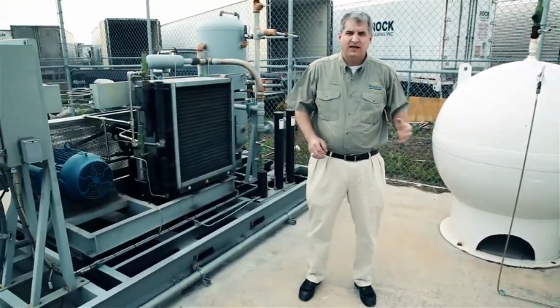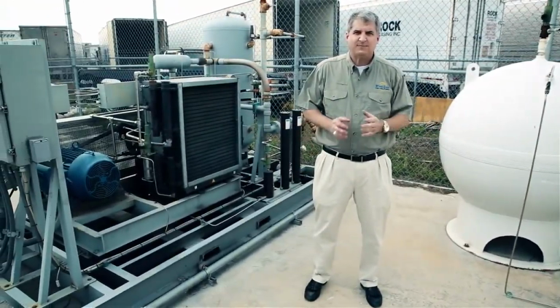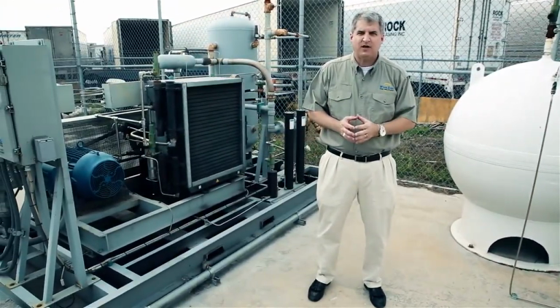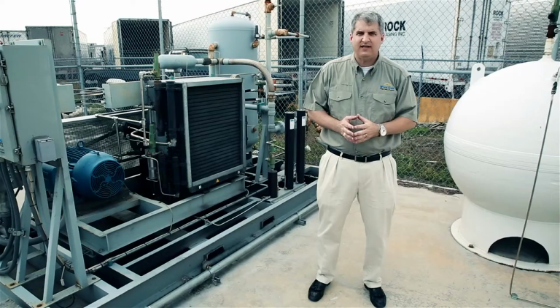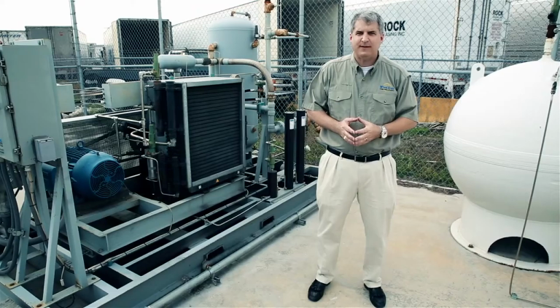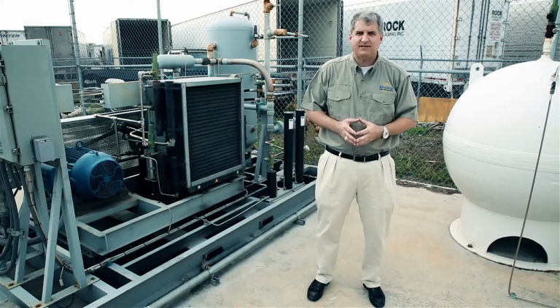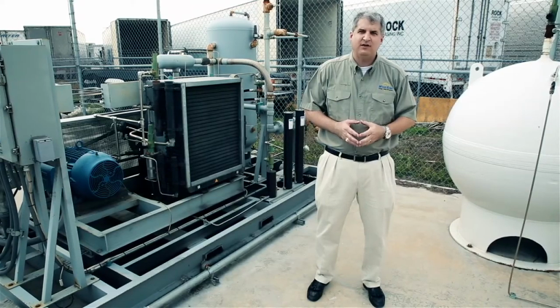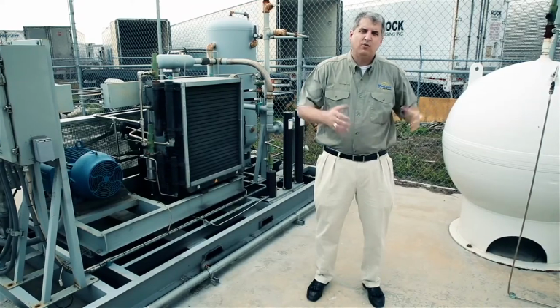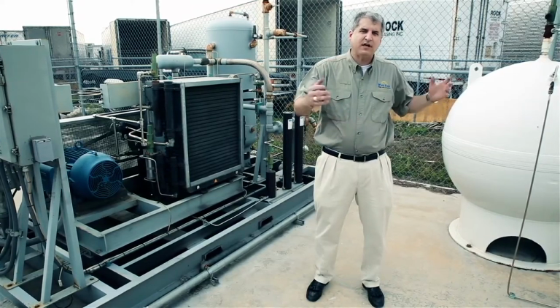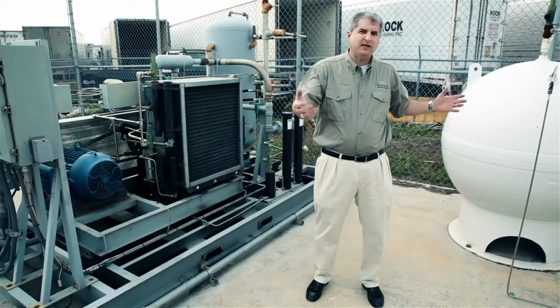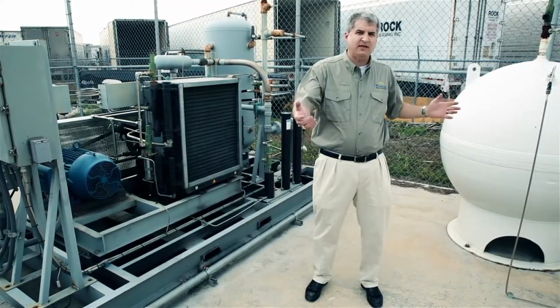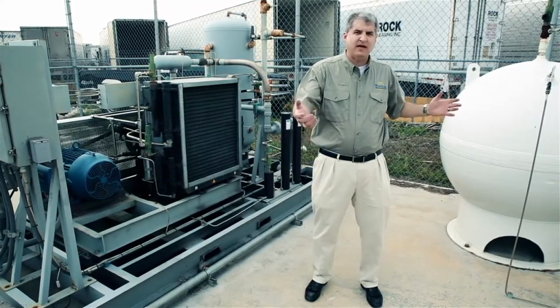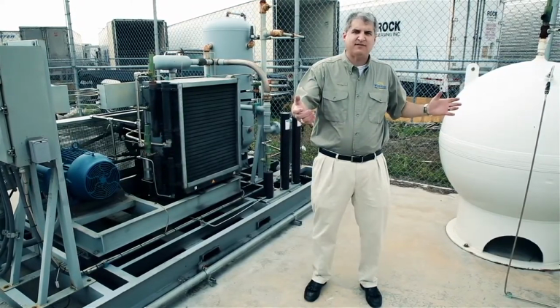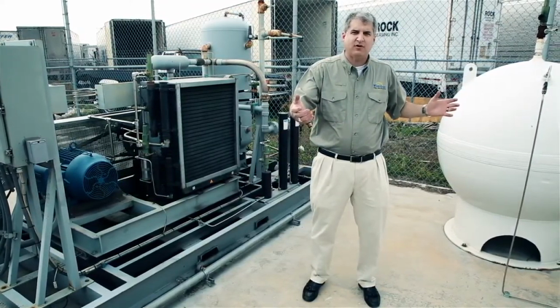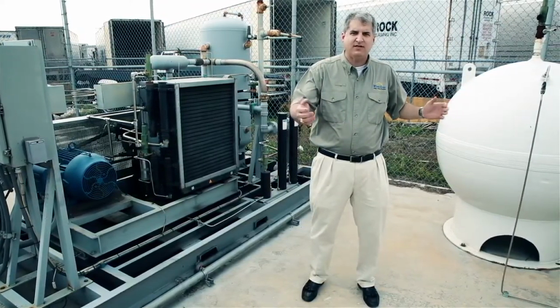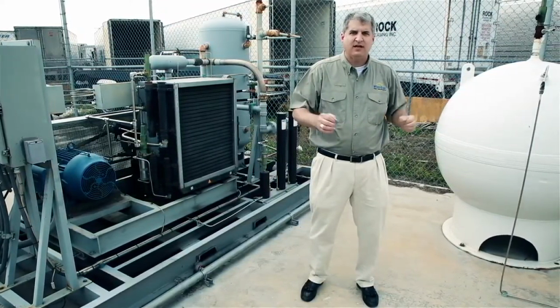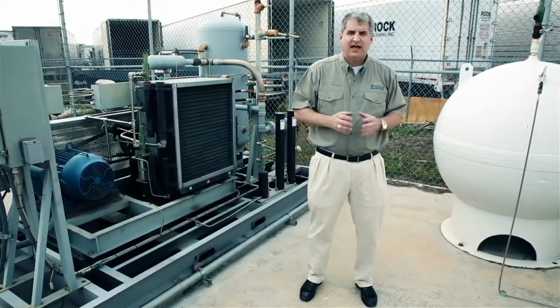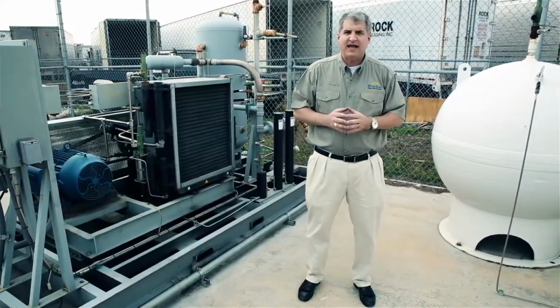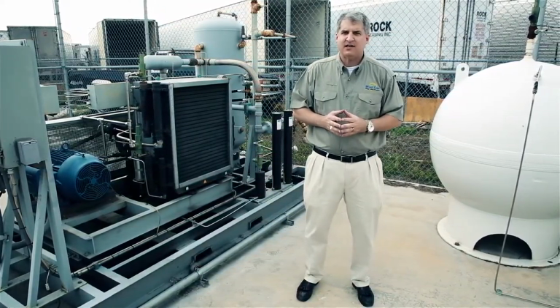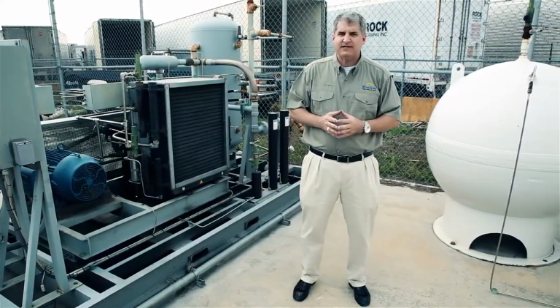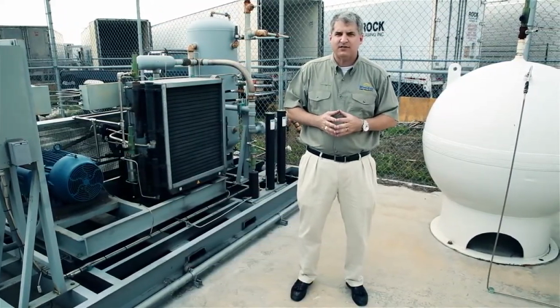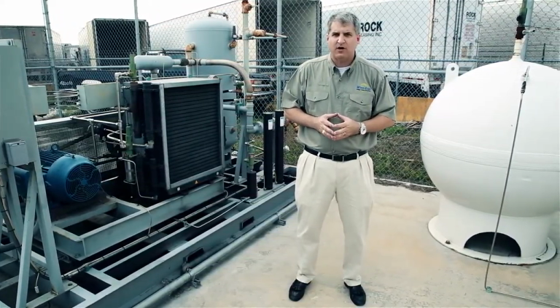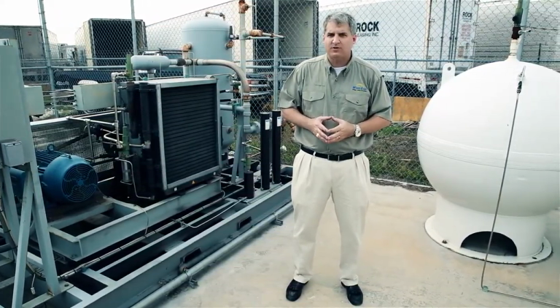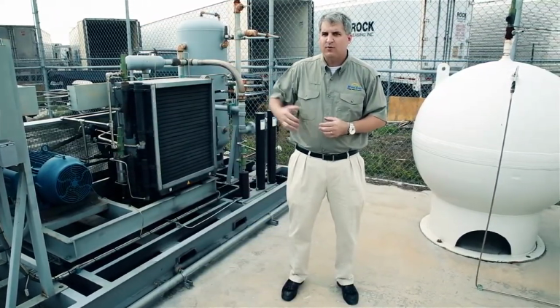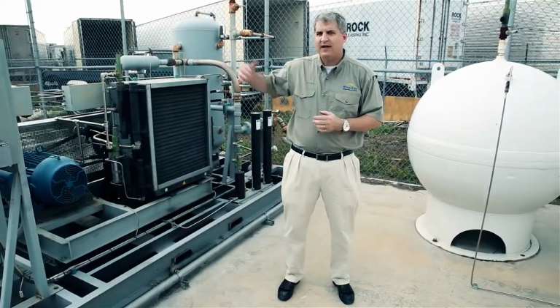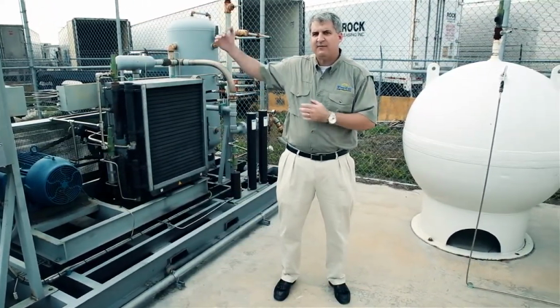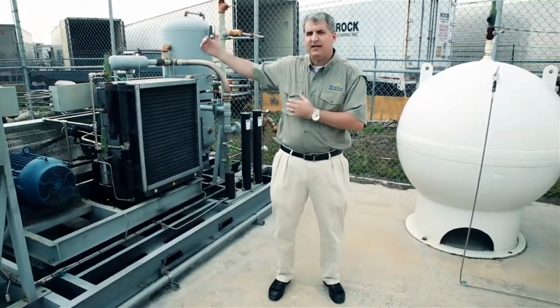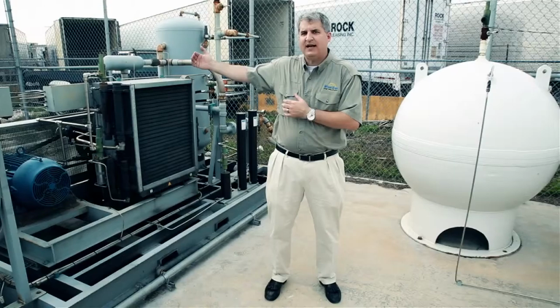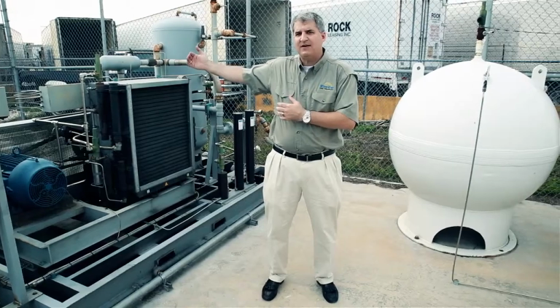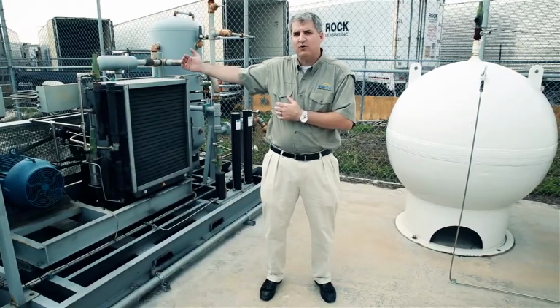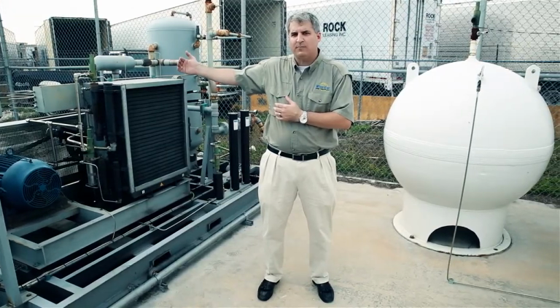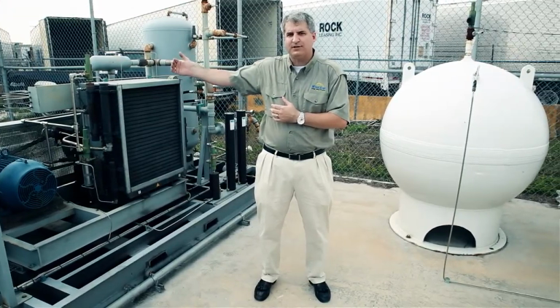As part of the expansion, we're doubling the amount of storage, and as our business grows, we have the ability to add more compression.